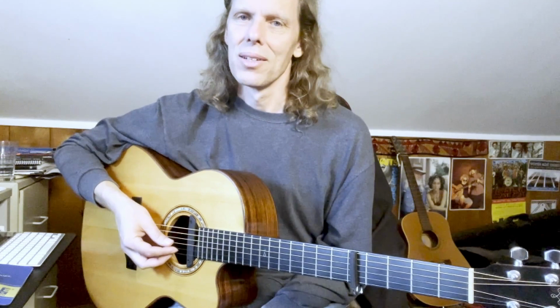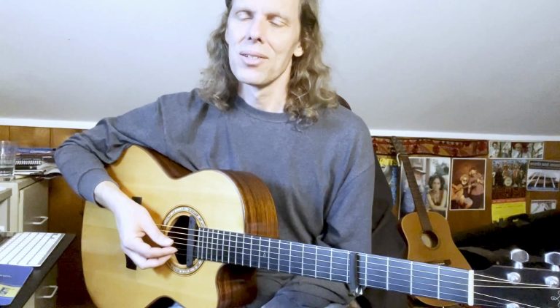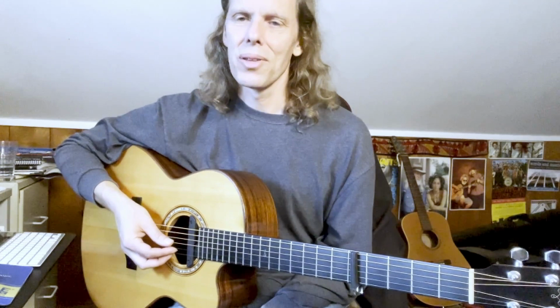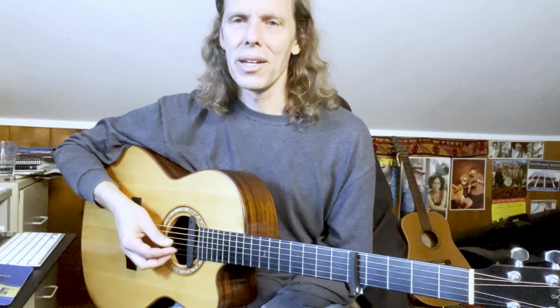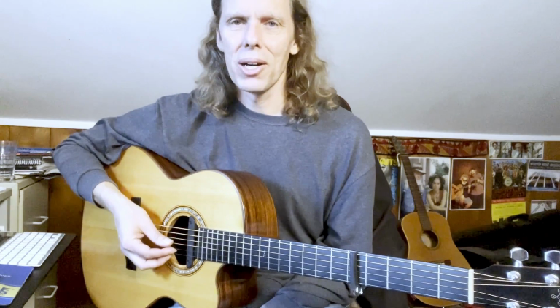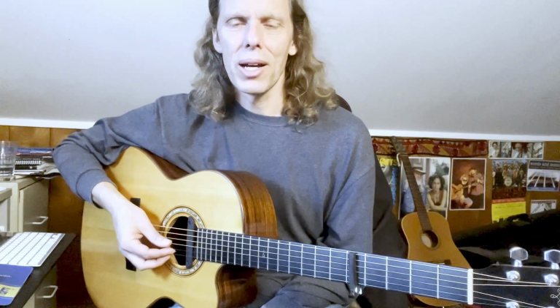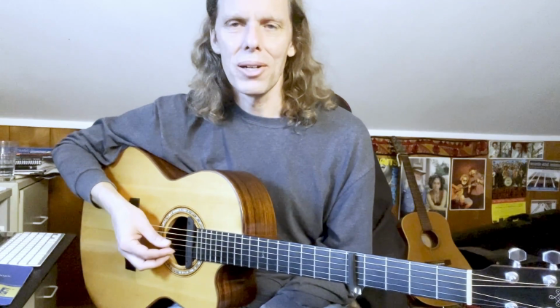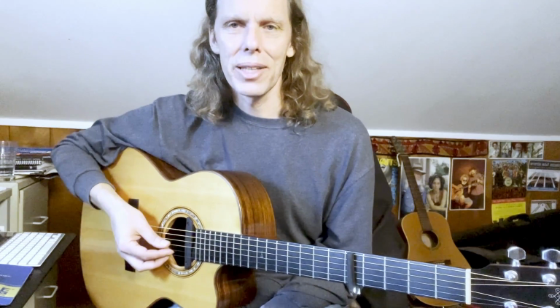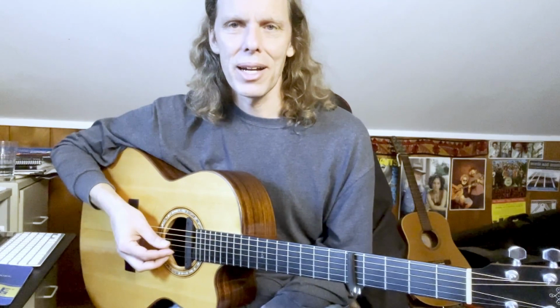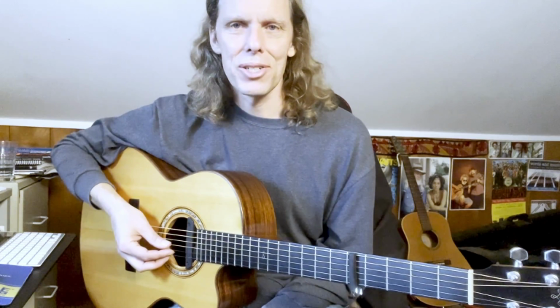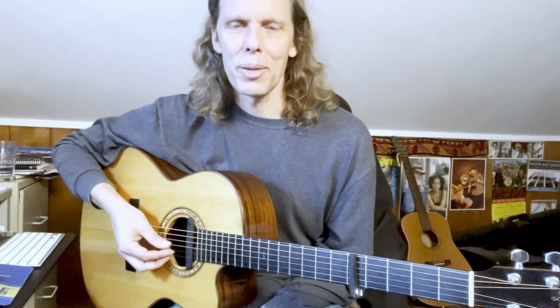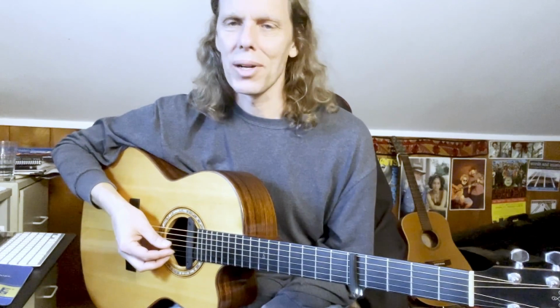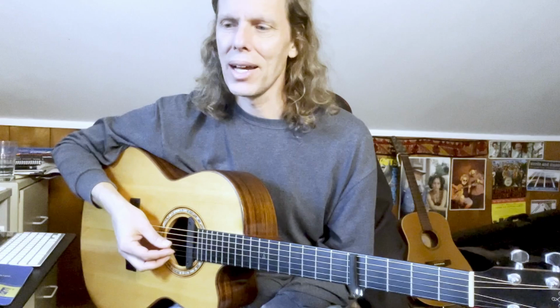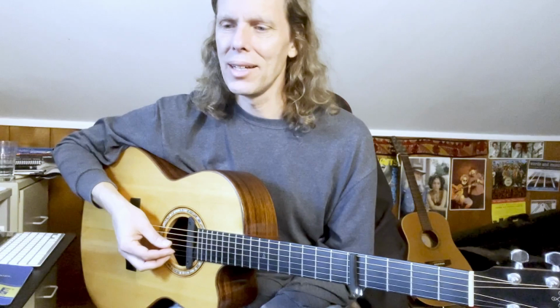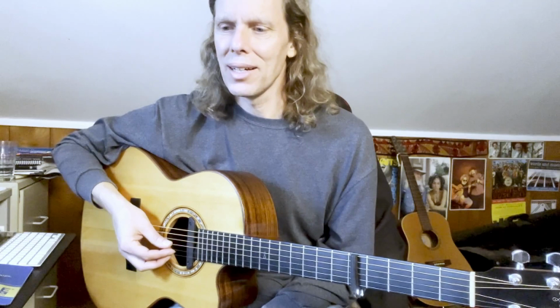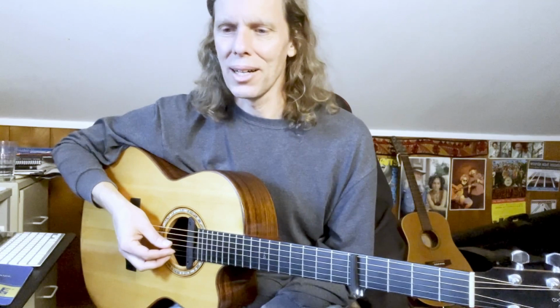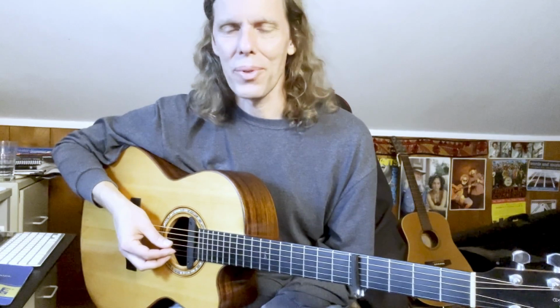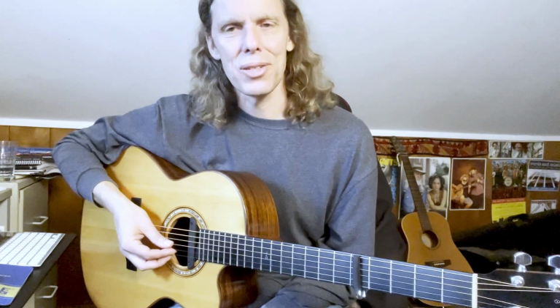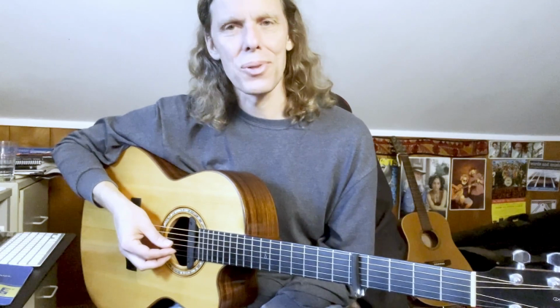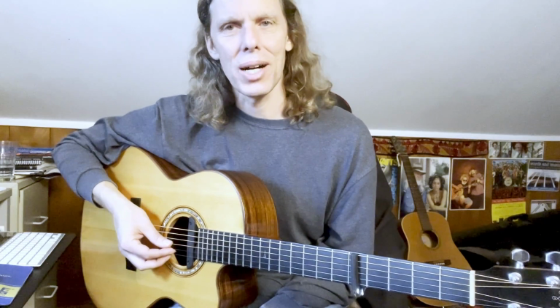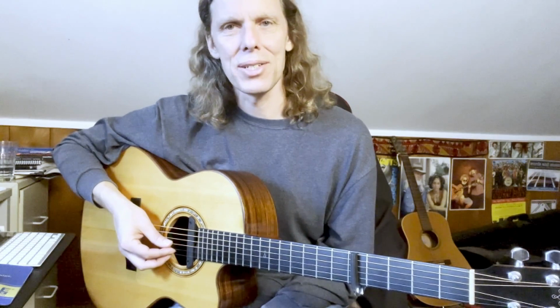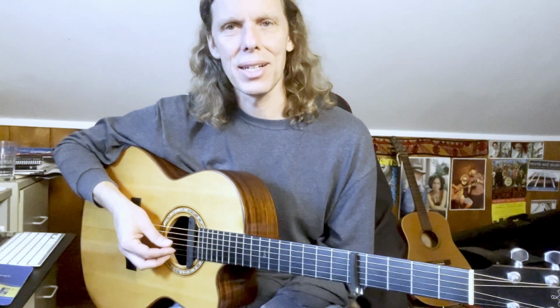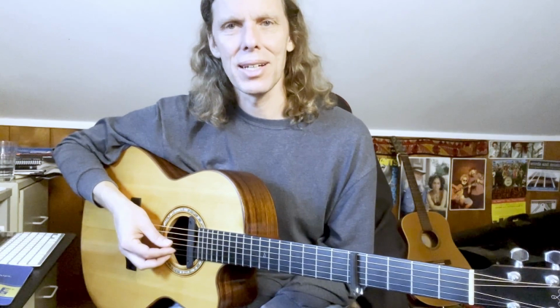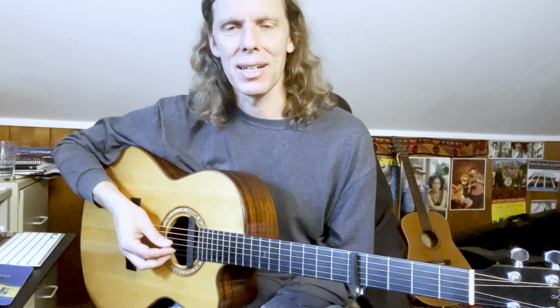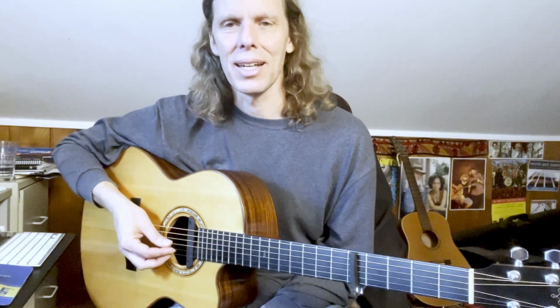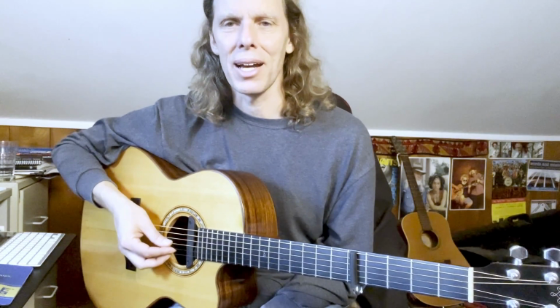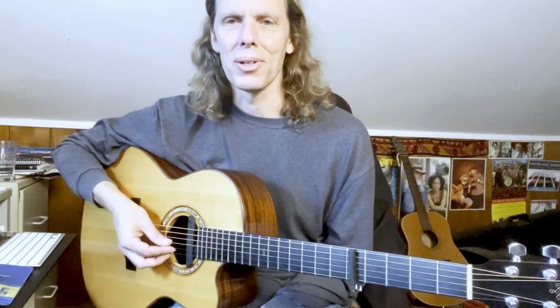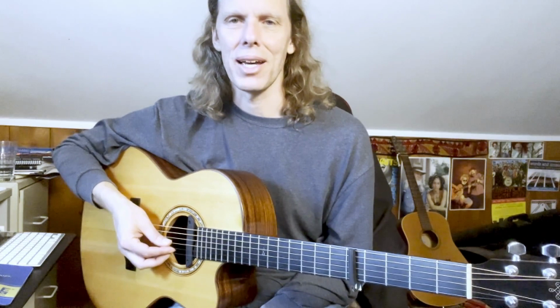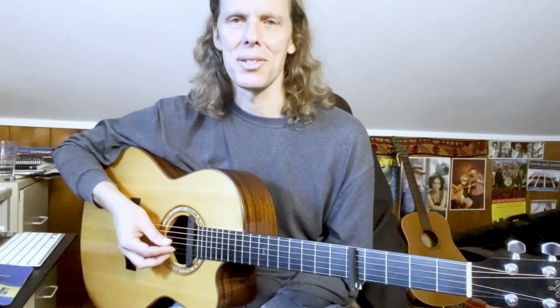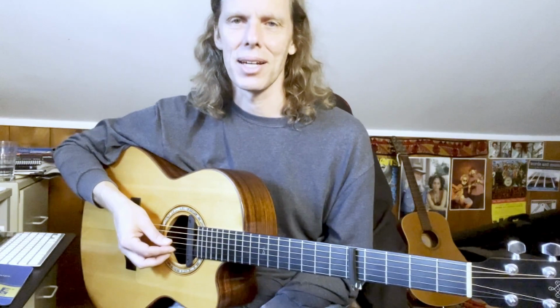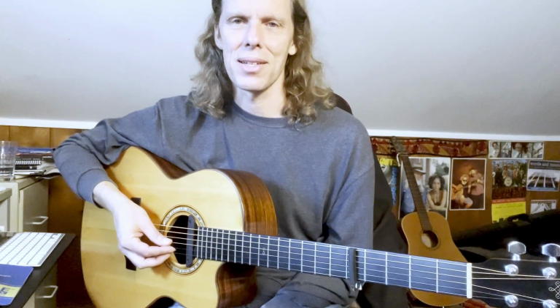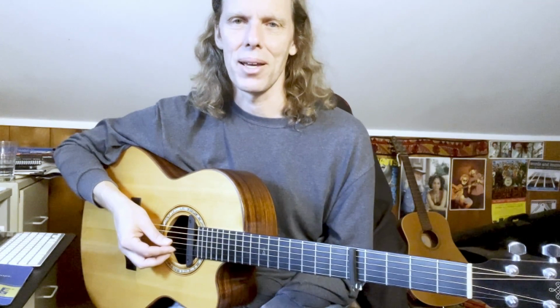So there you go — 'Hello in There' by John Prine. Thanks for watching, and I will catch you next time.